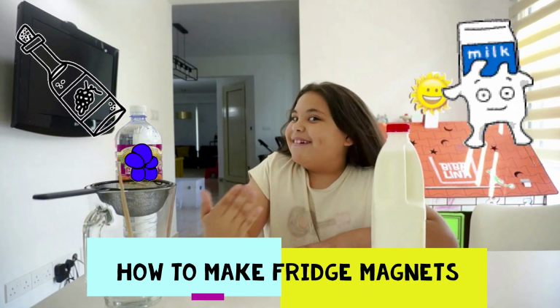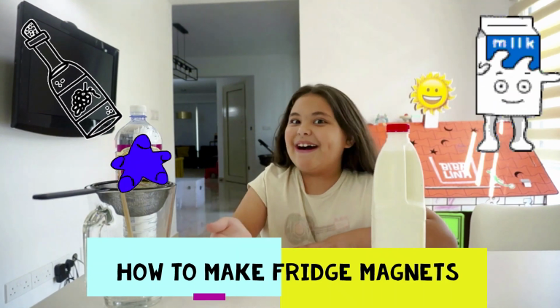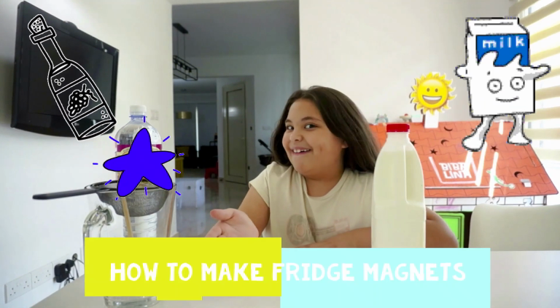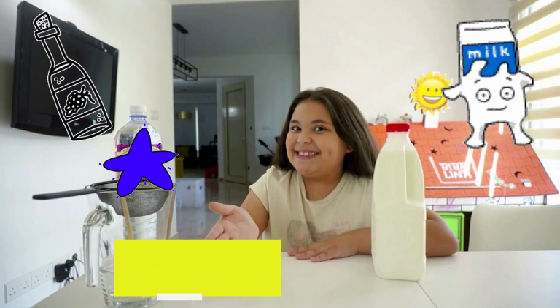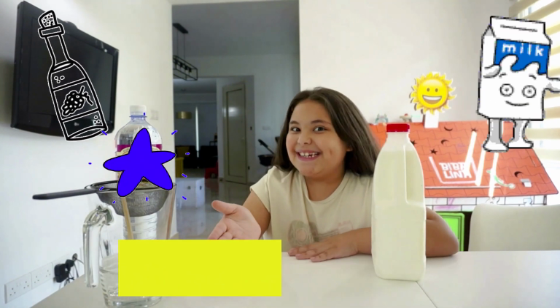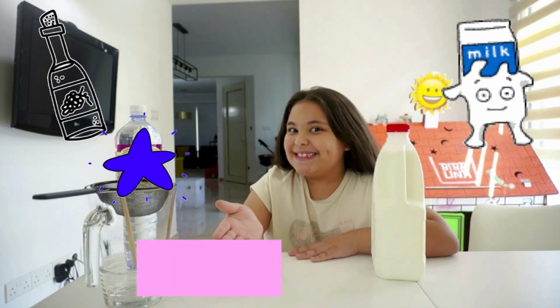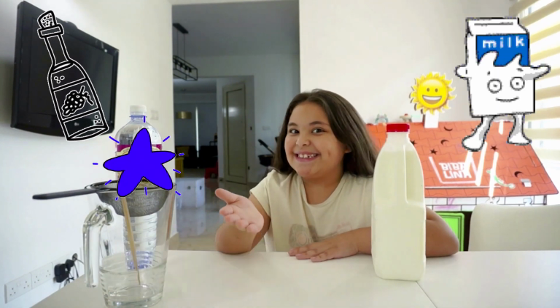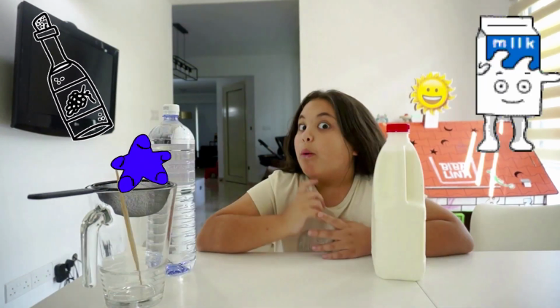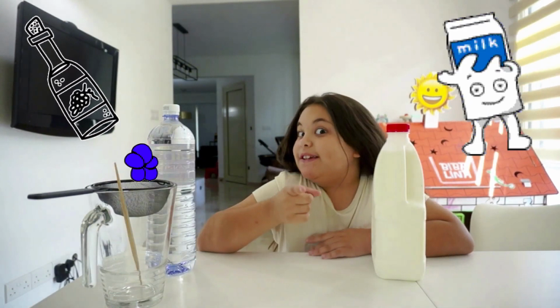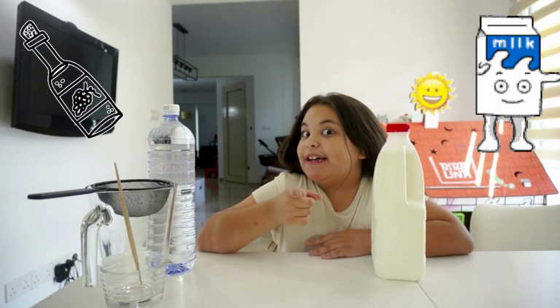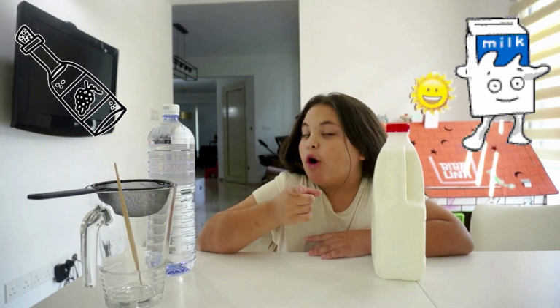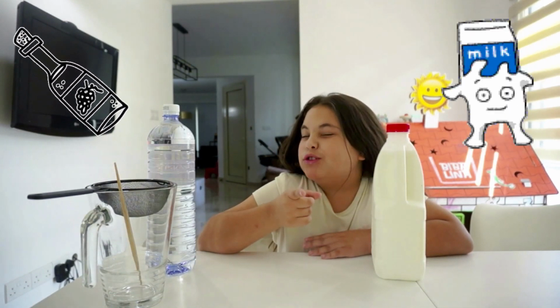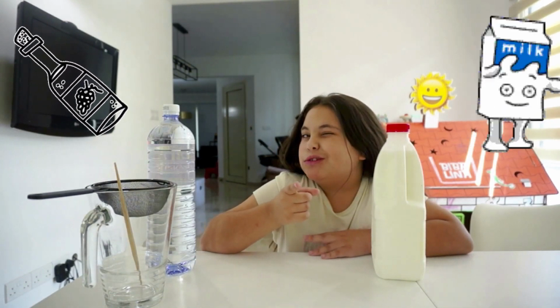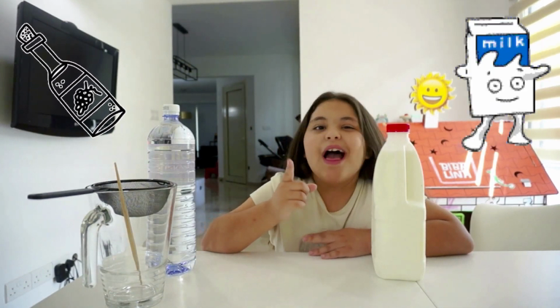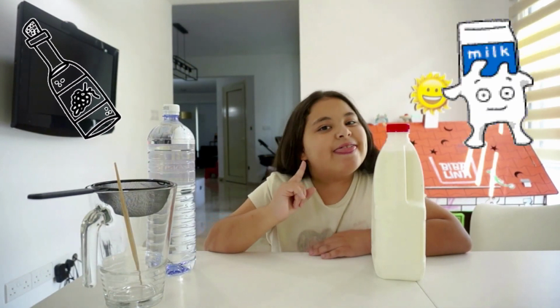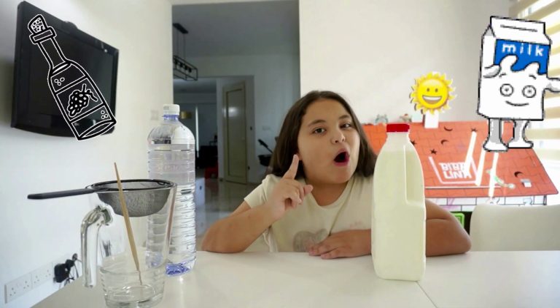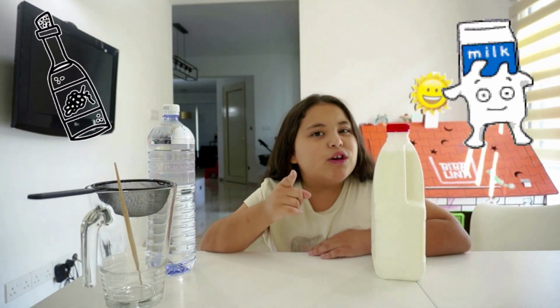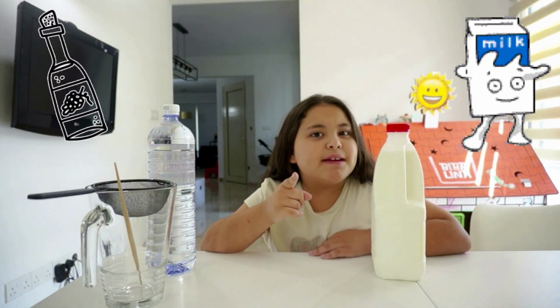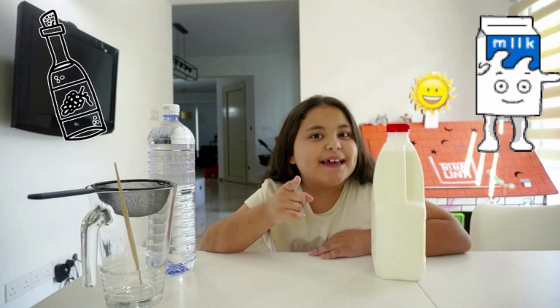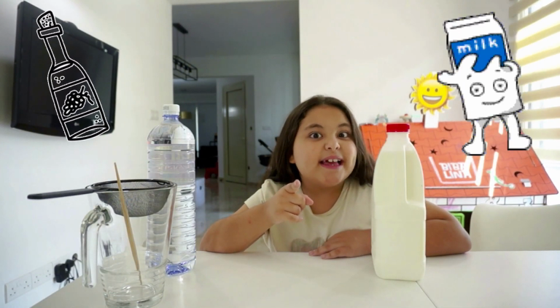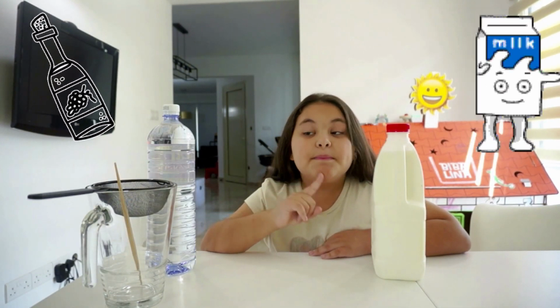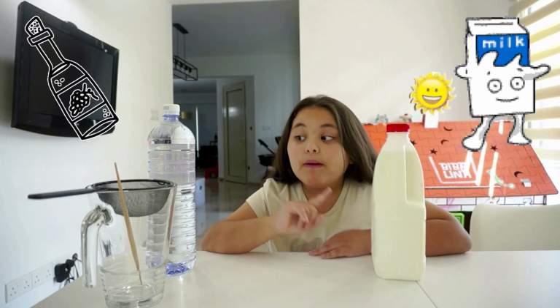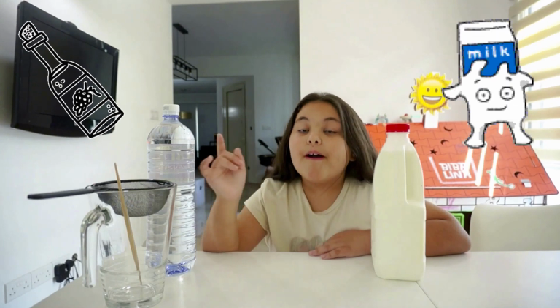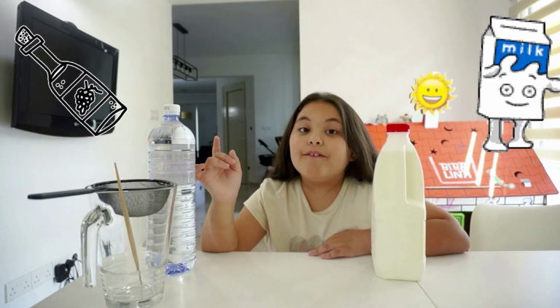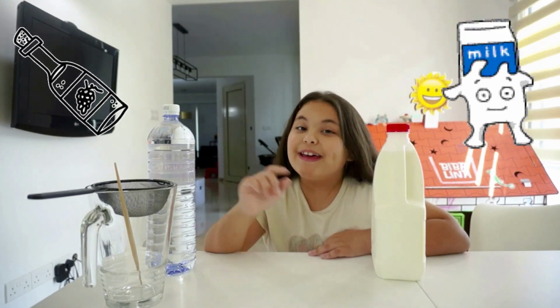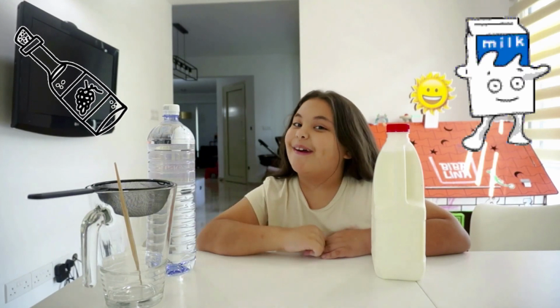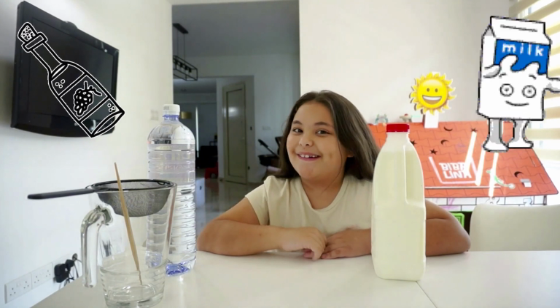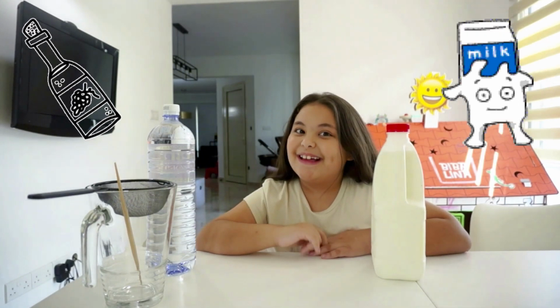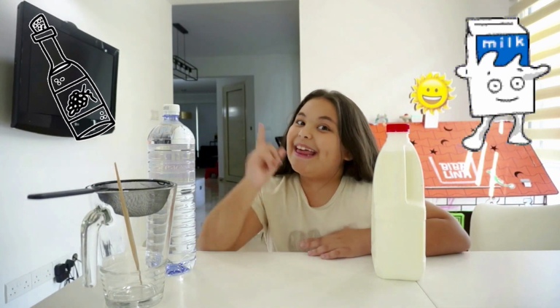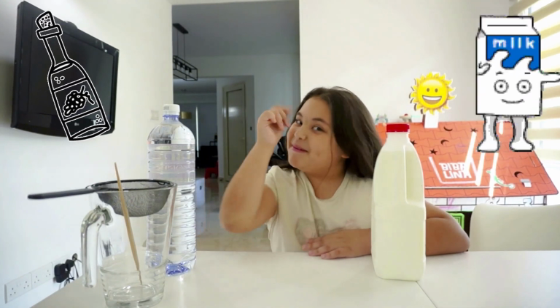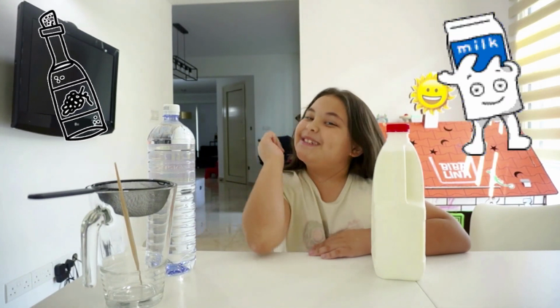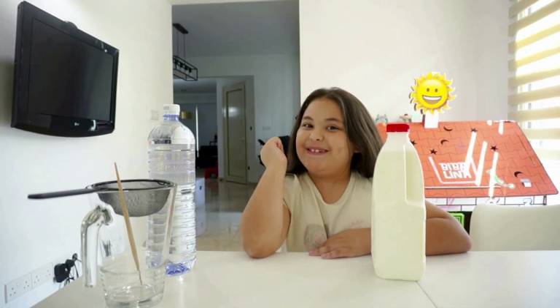You know how easy it is? What if I told you that all you need is milk and vinegar? Let me show you.